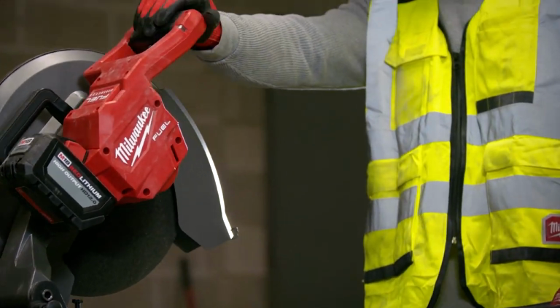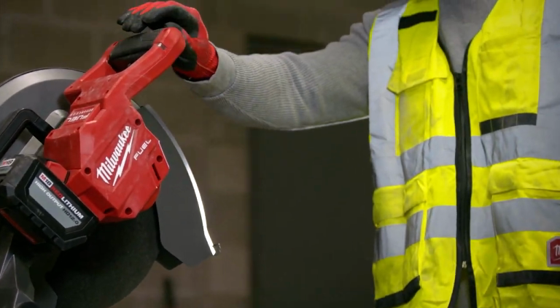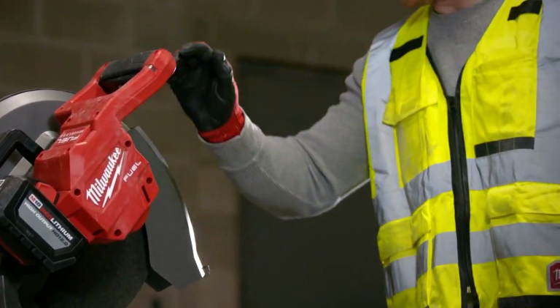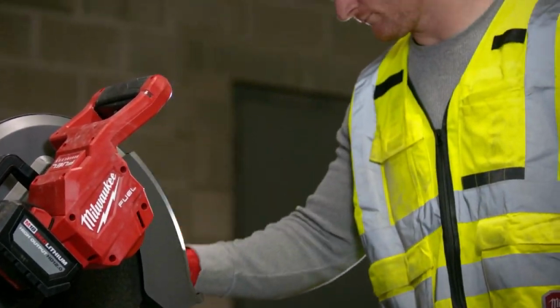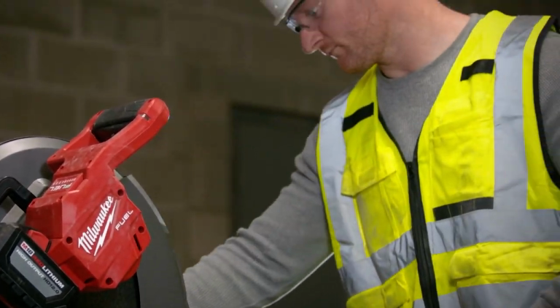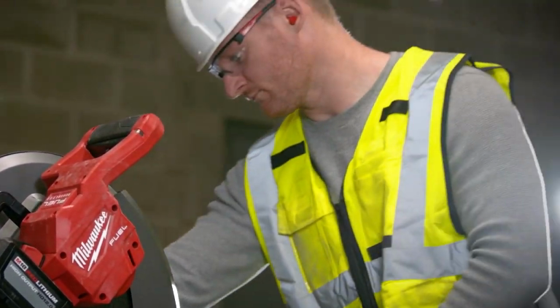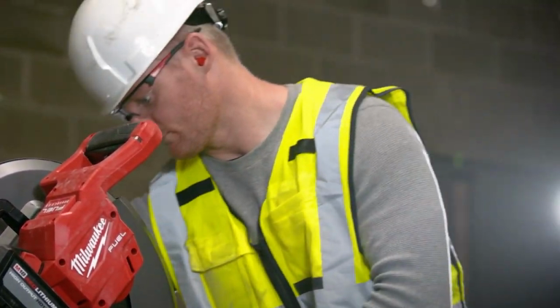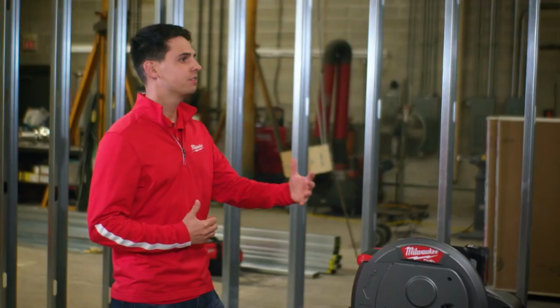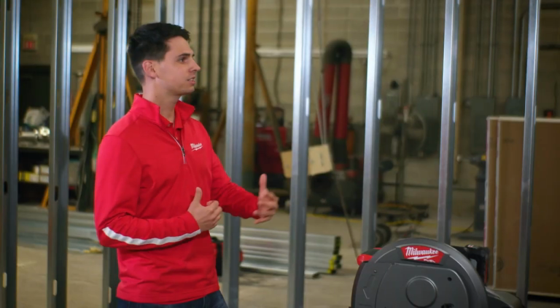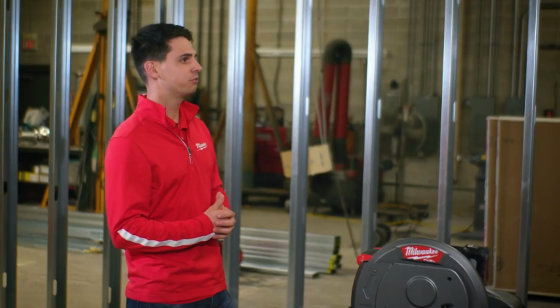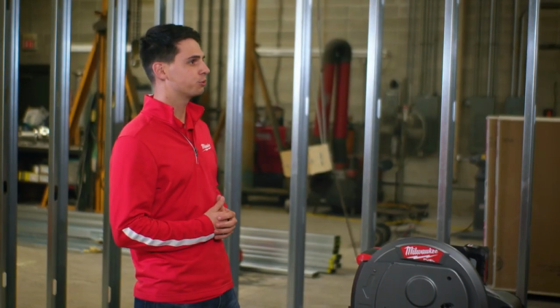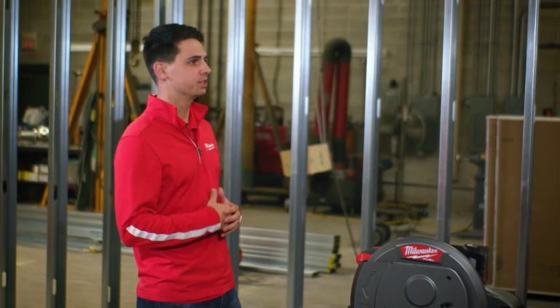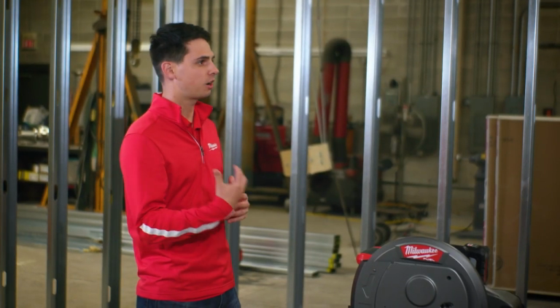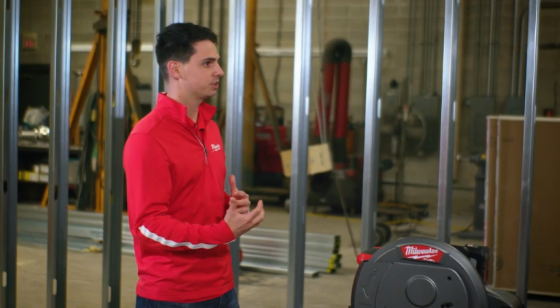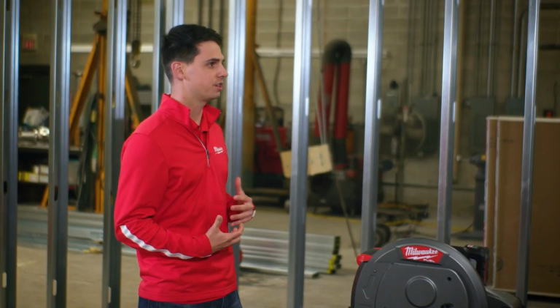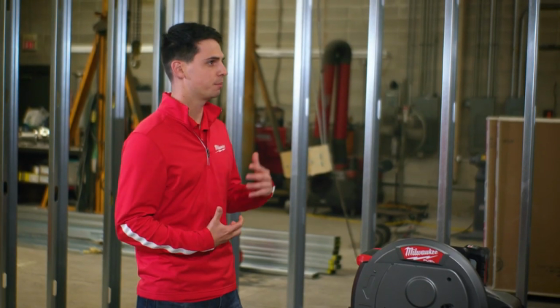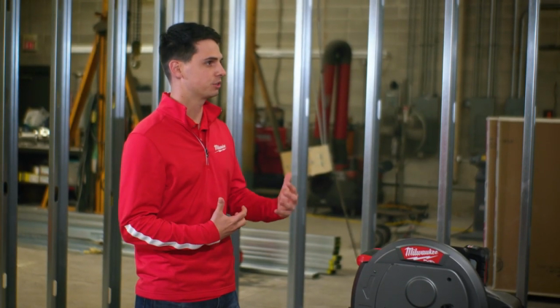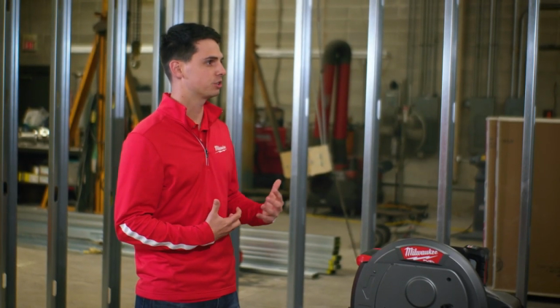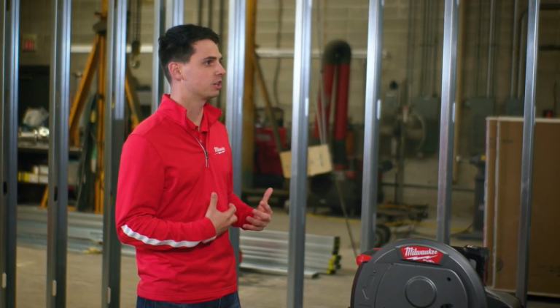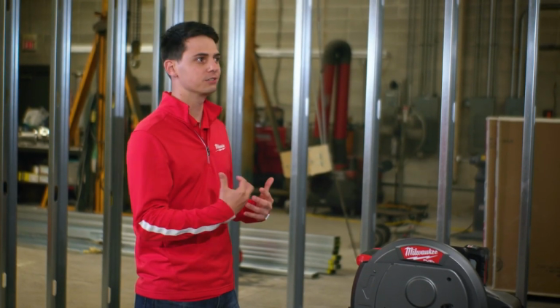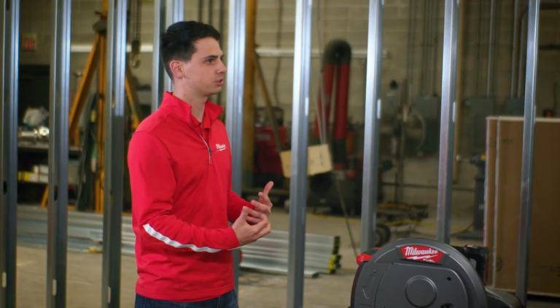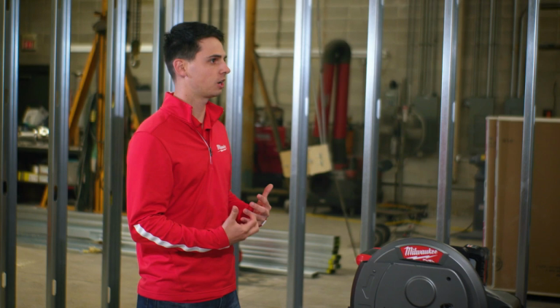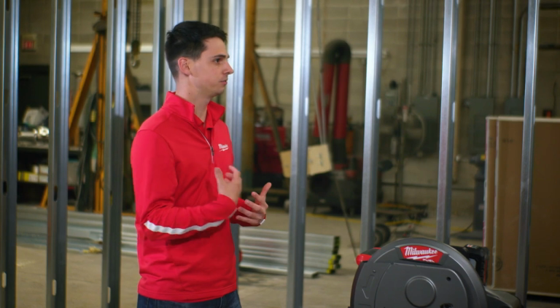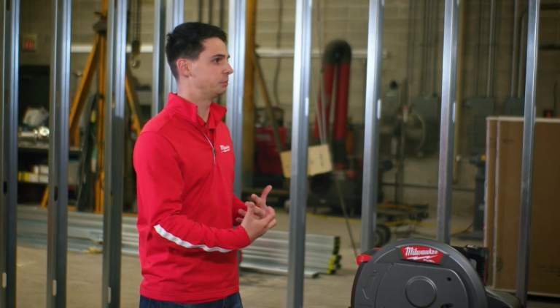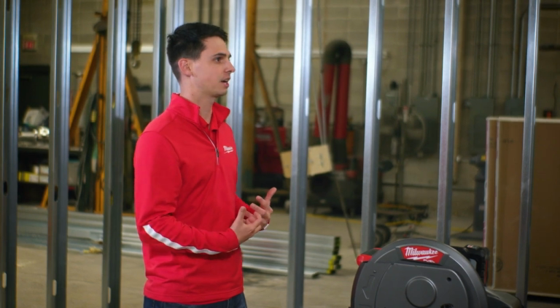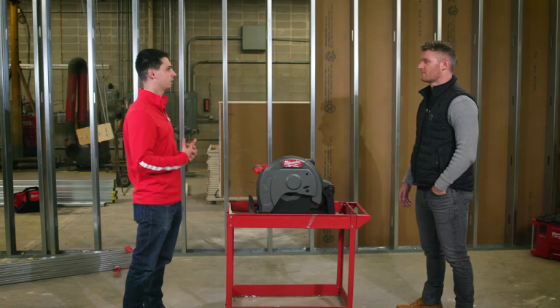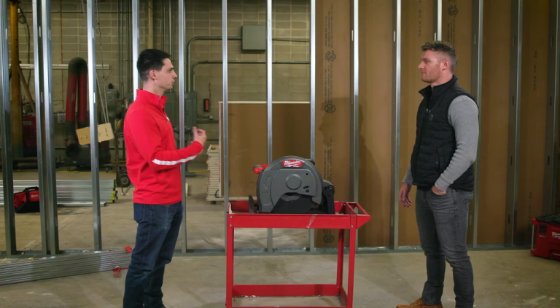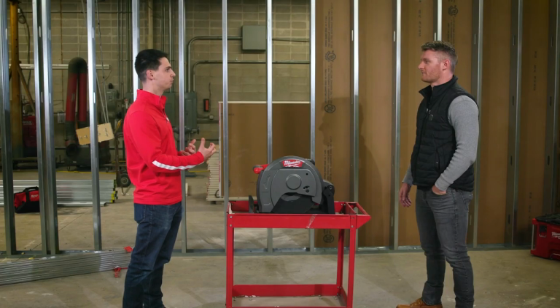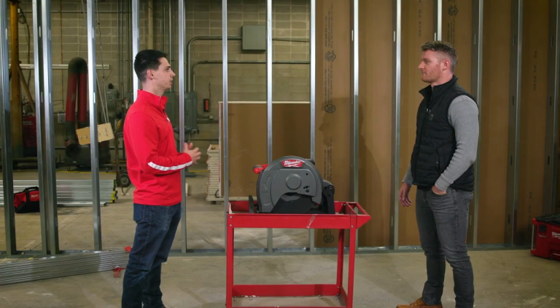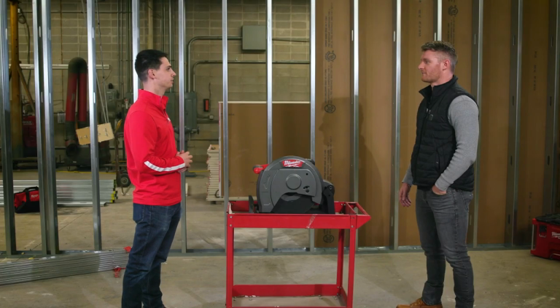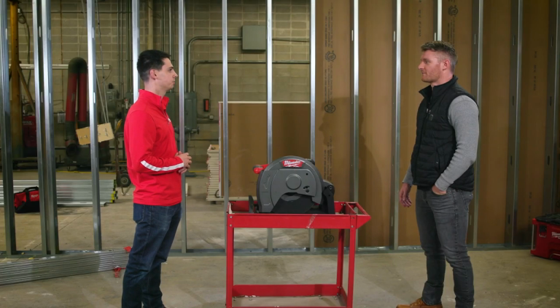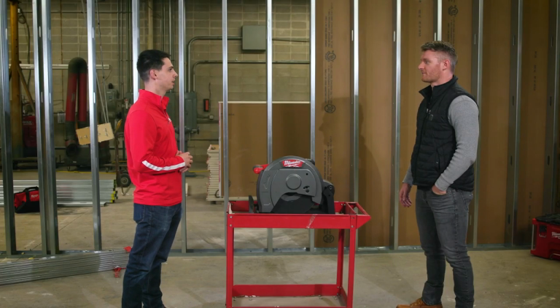Thanks, Kevin, for agreeing to talk with us today about this saw and giving us your thoughts and feedback on it. I really appreciate your time today.